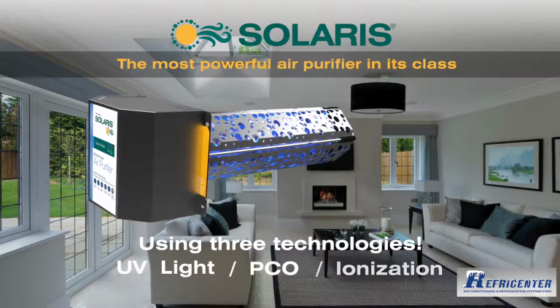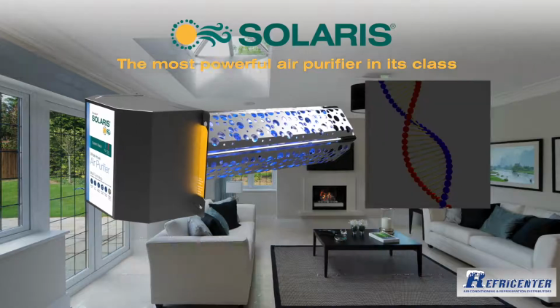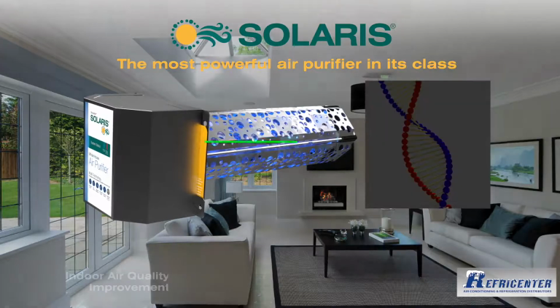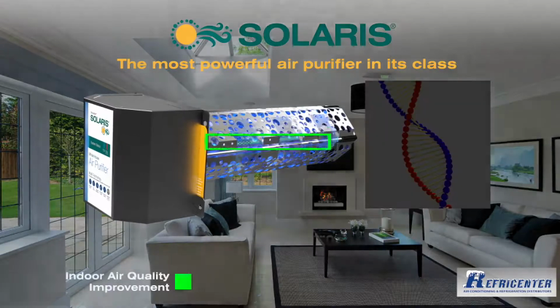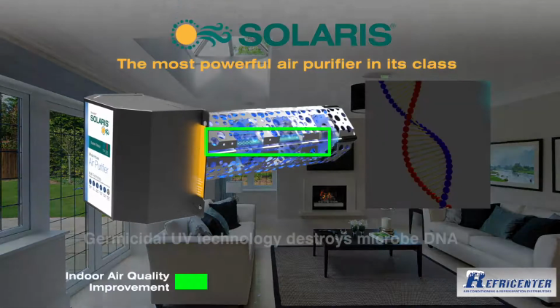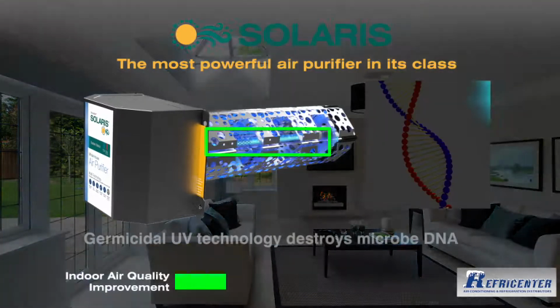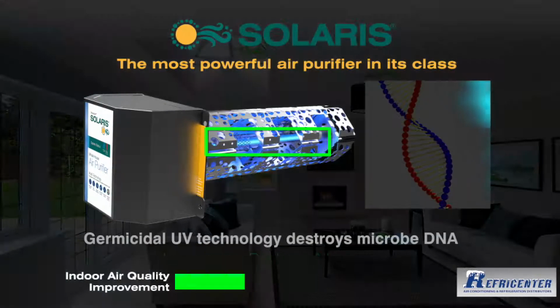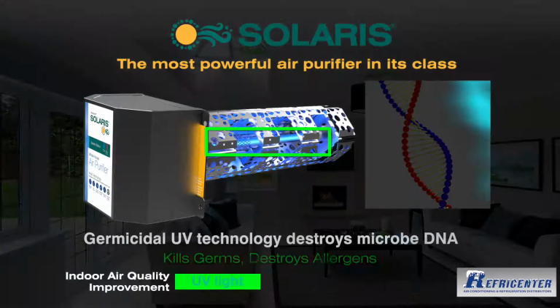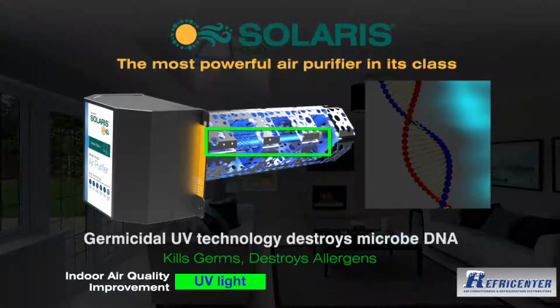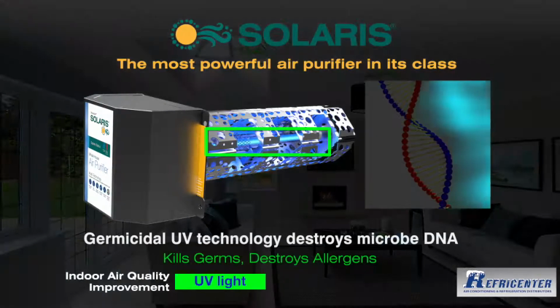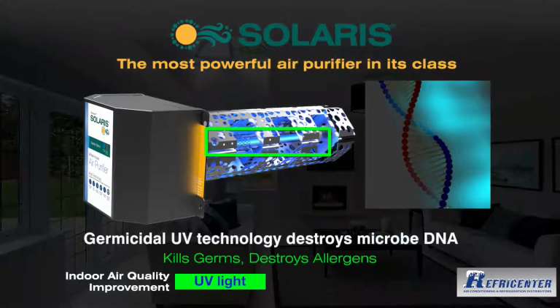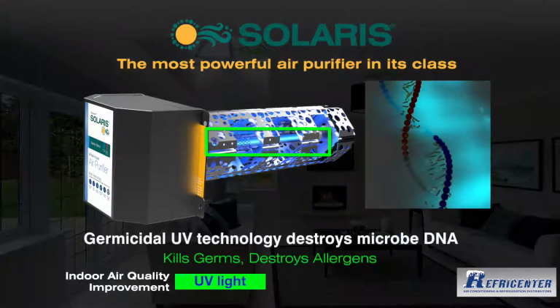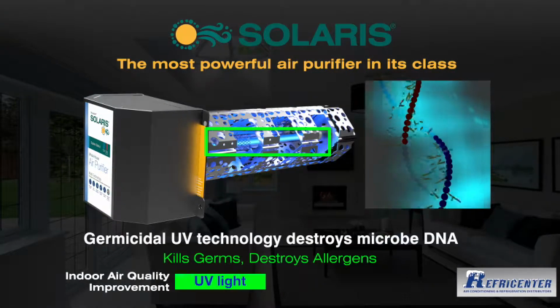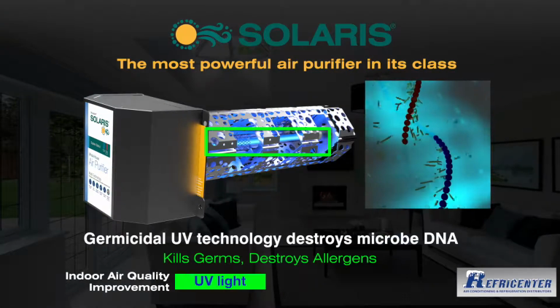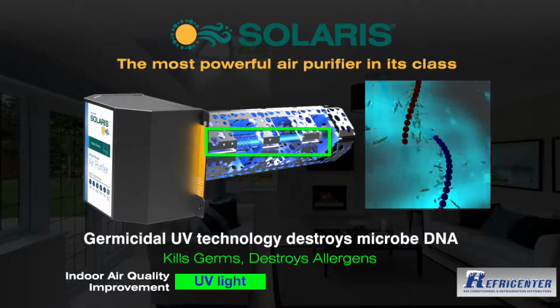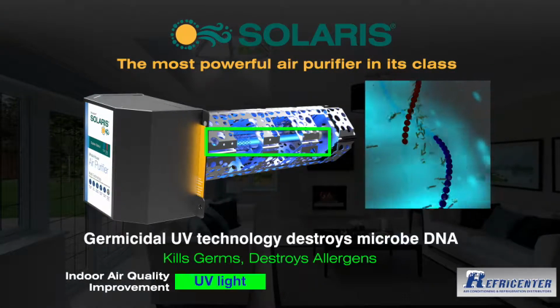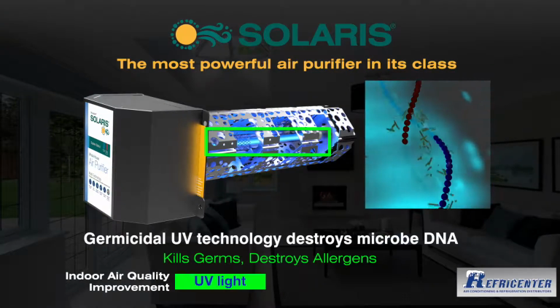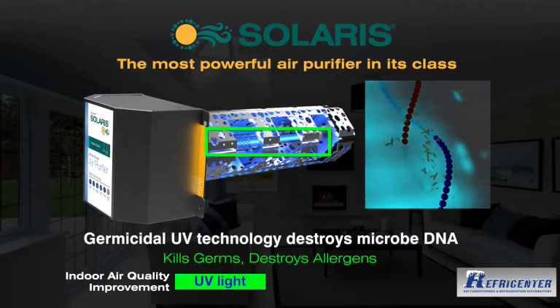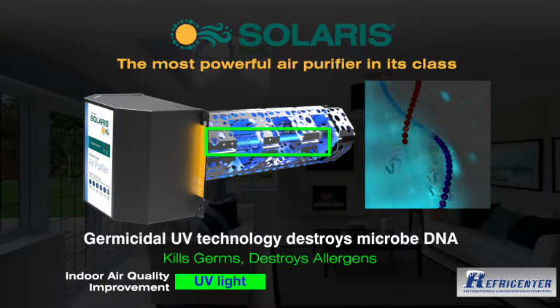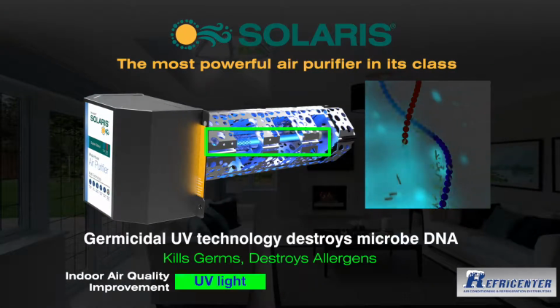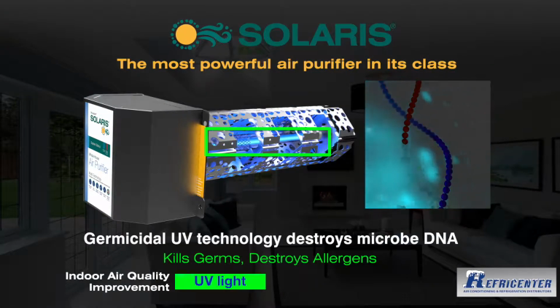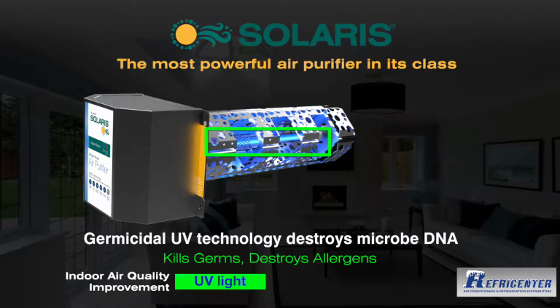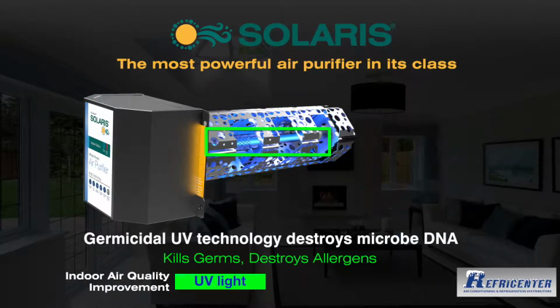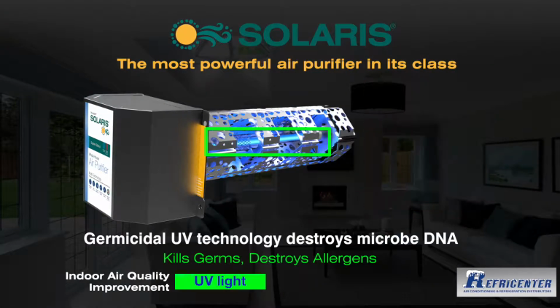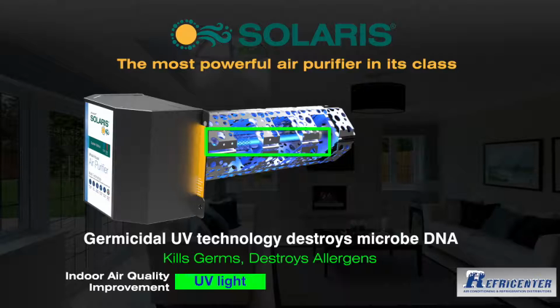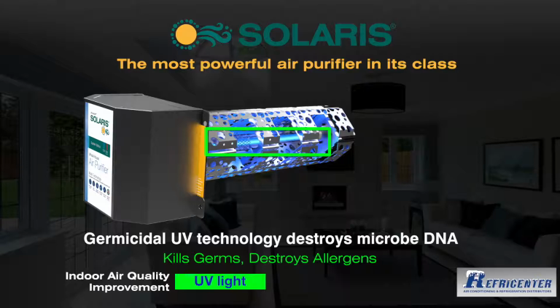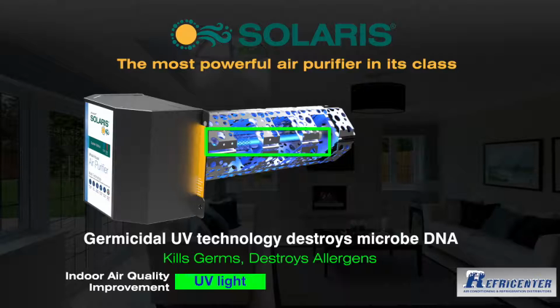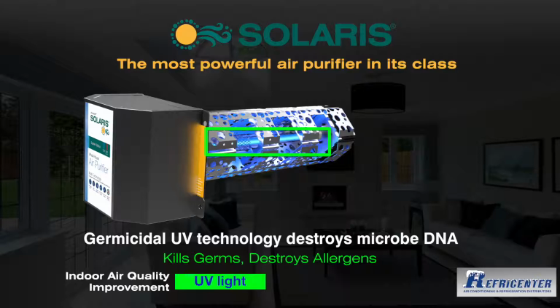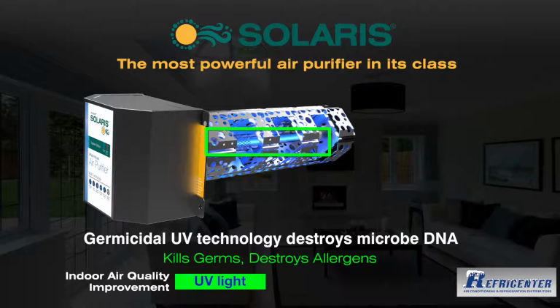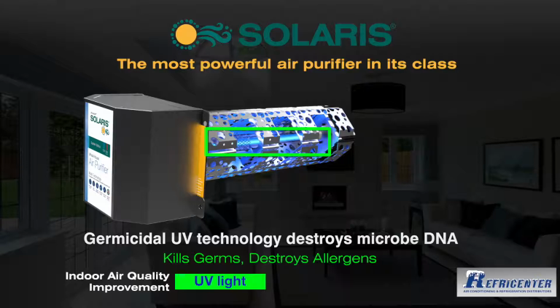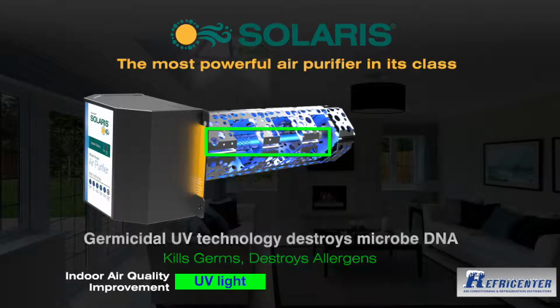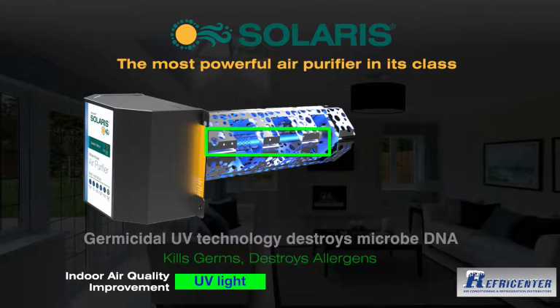Two bands of UV light kill germs such as the flu and common cold viruses, while contributing to the oxidation process.